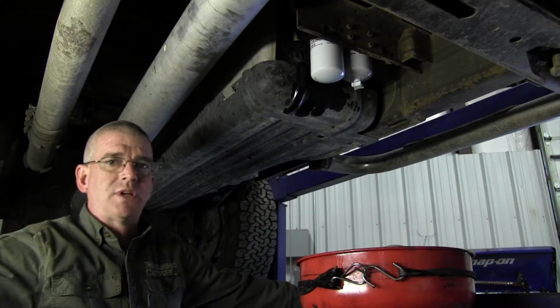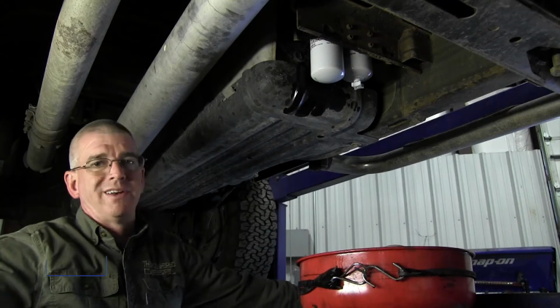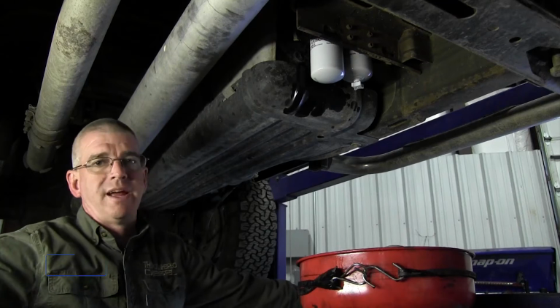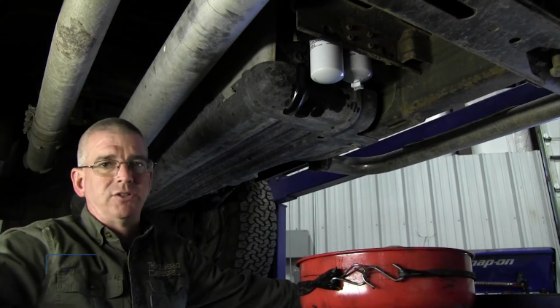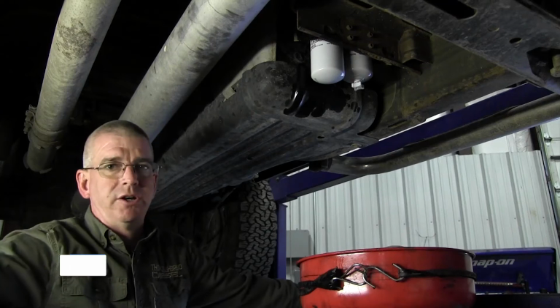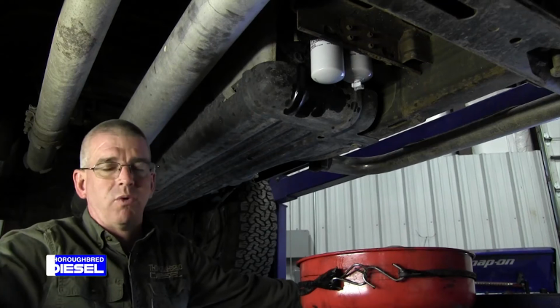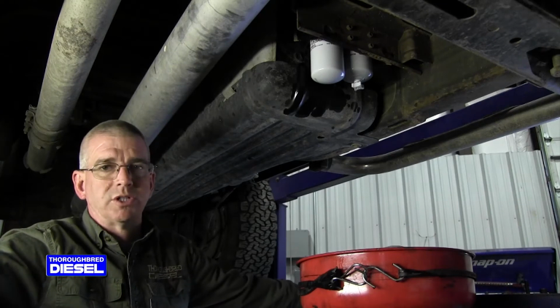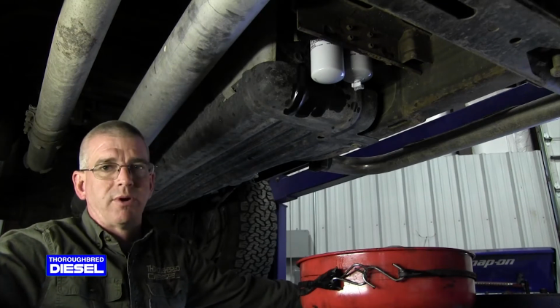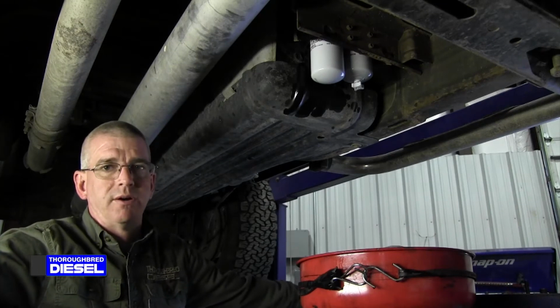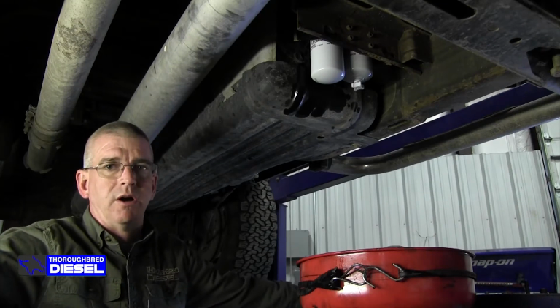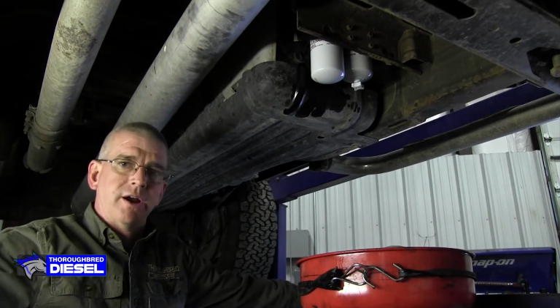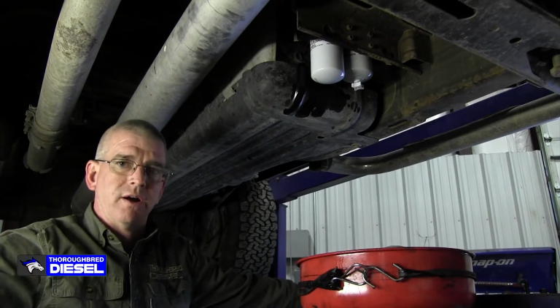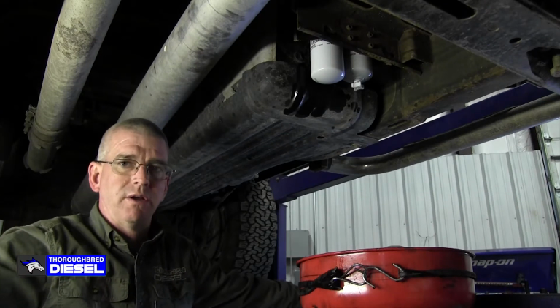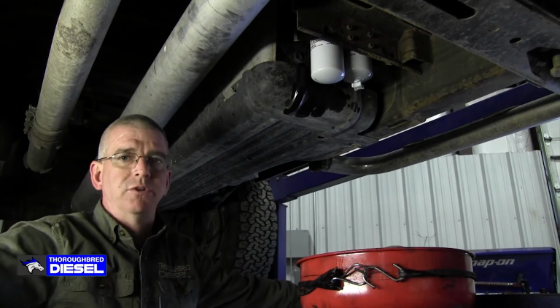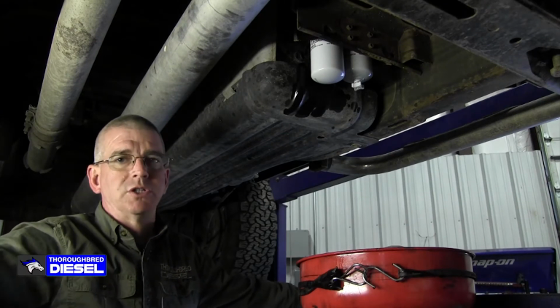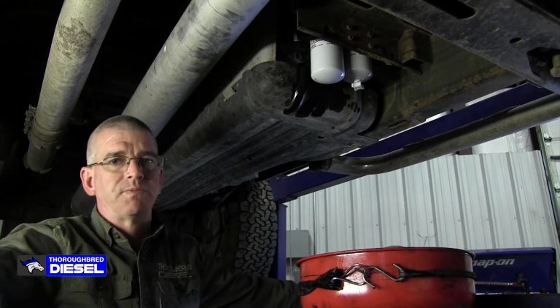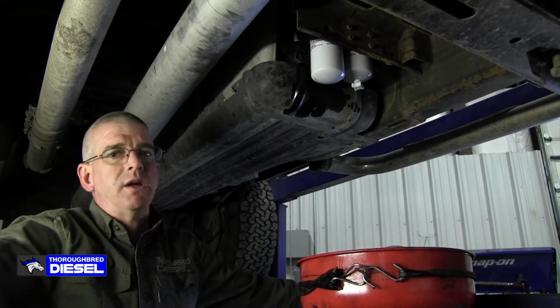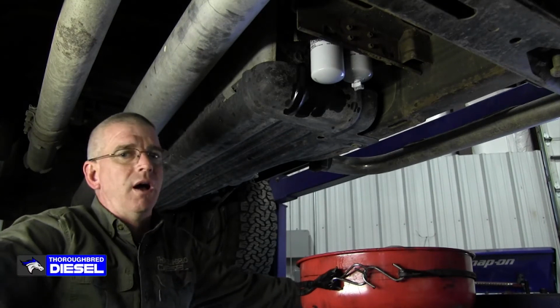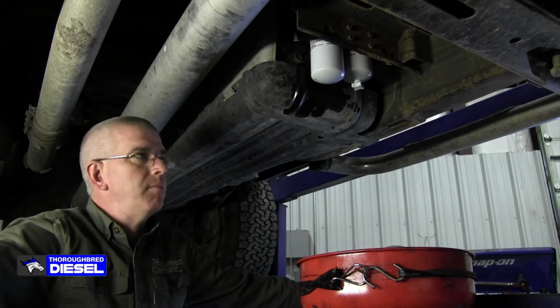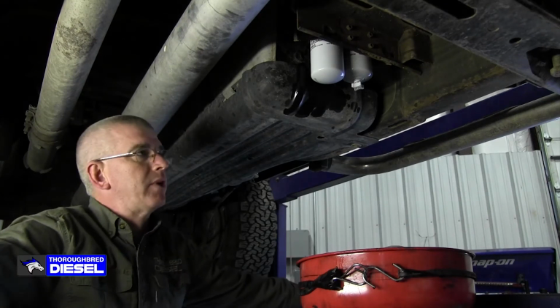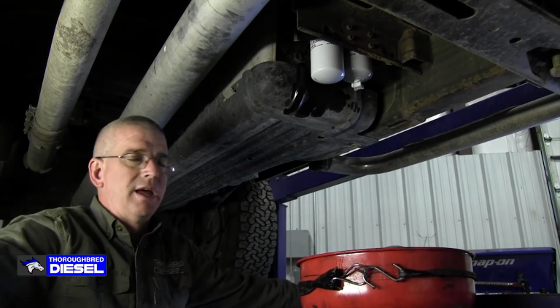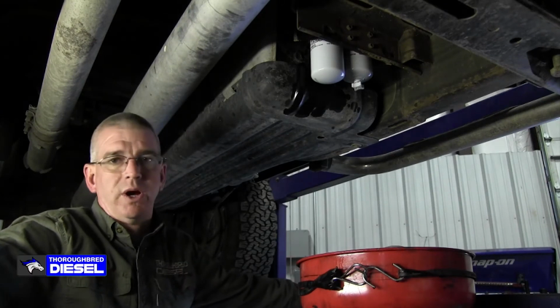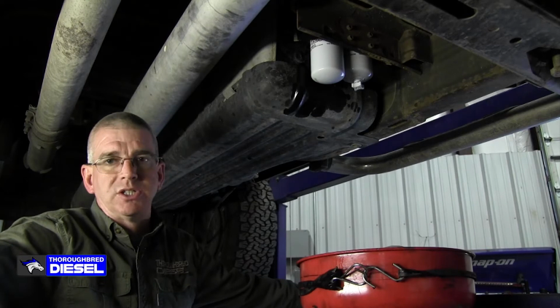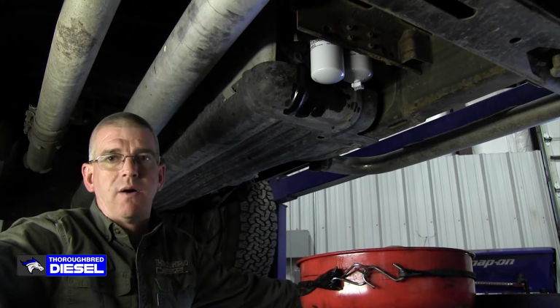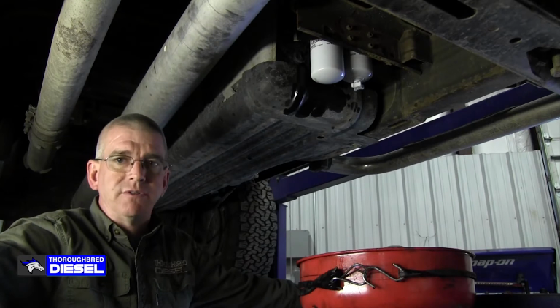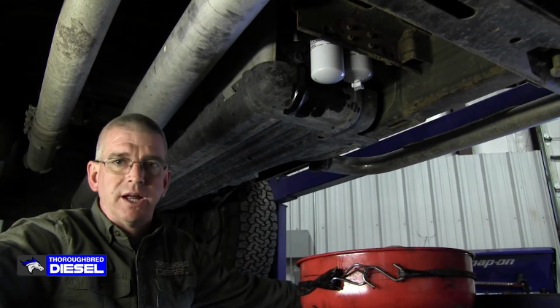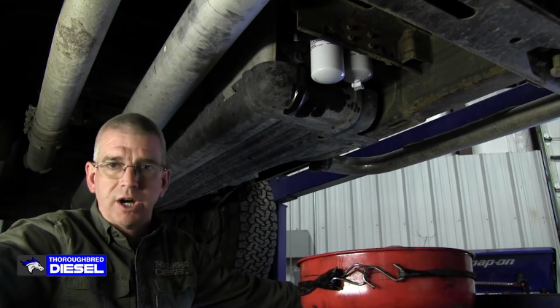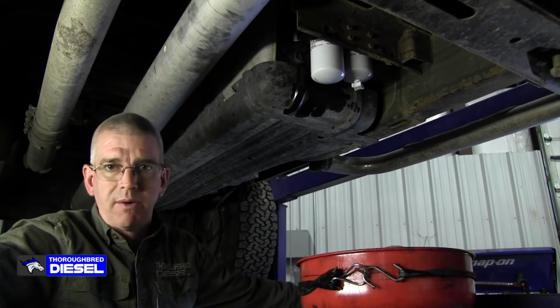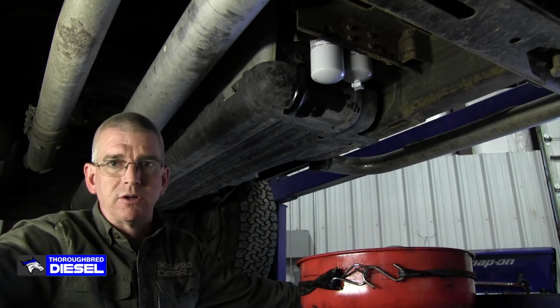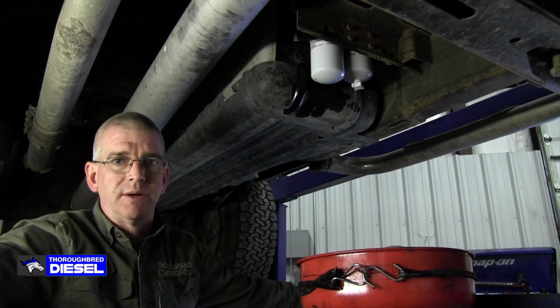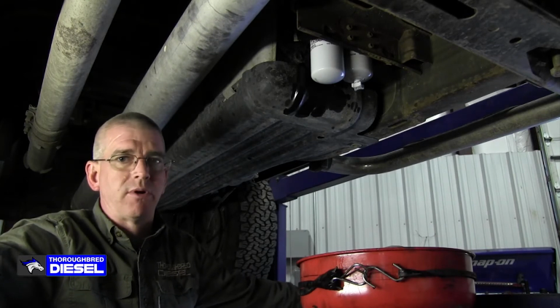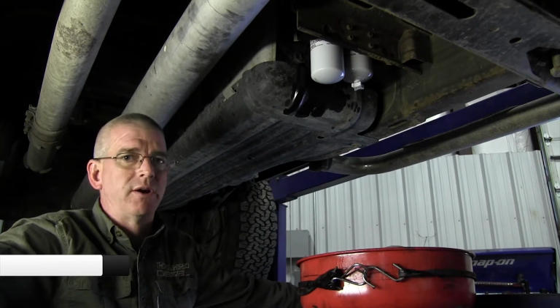Talking today about draining your water separator on your AirDog fuel system. I get a lot of questions about how often I should drain my water separator.